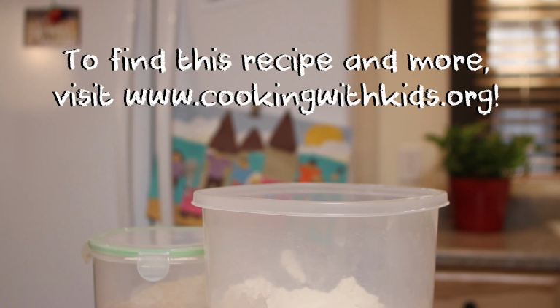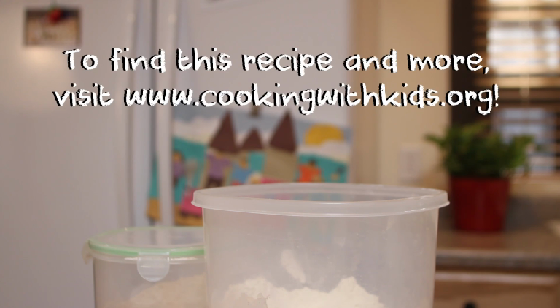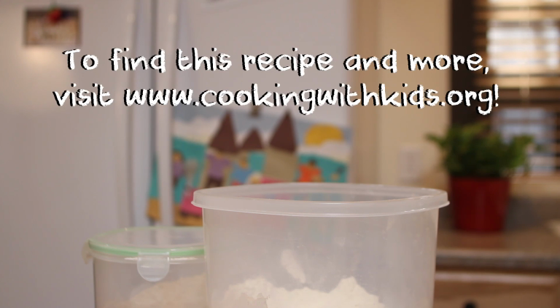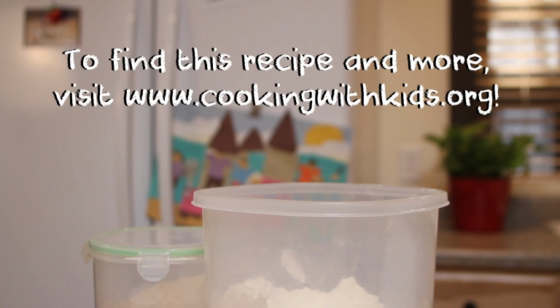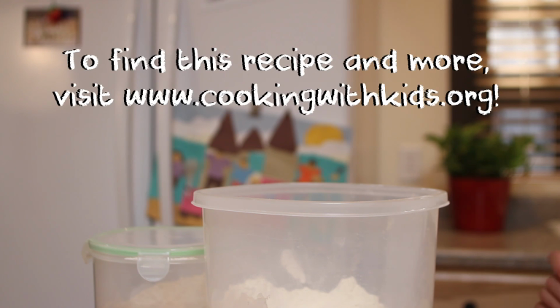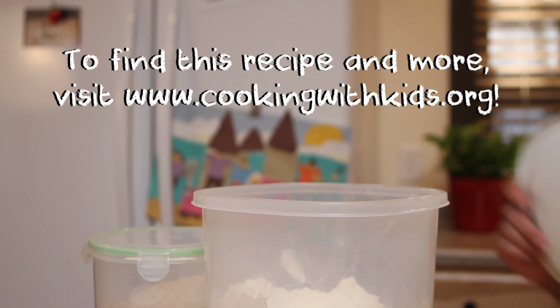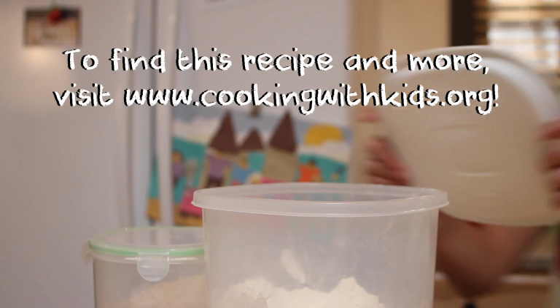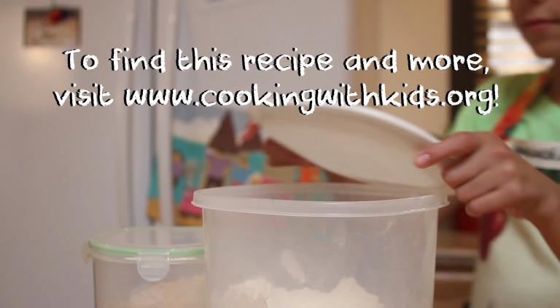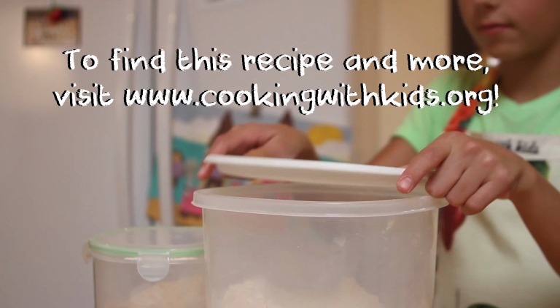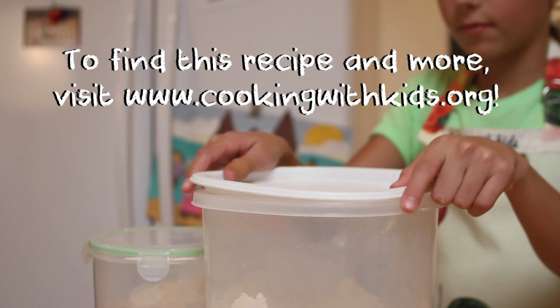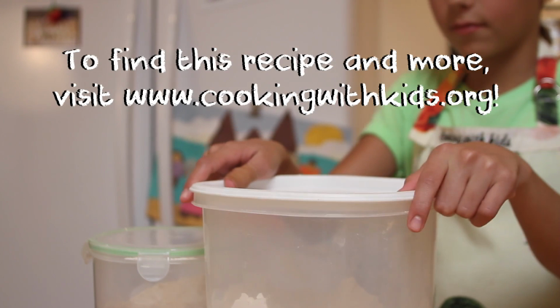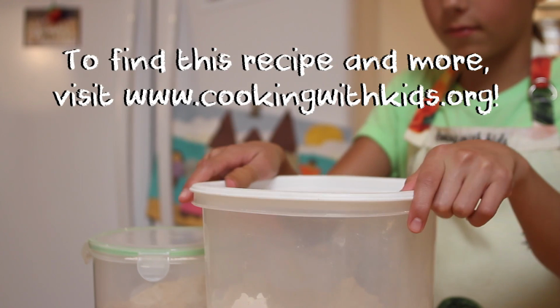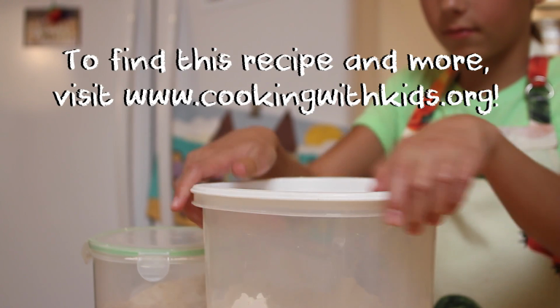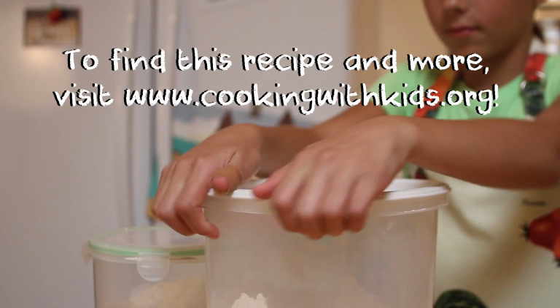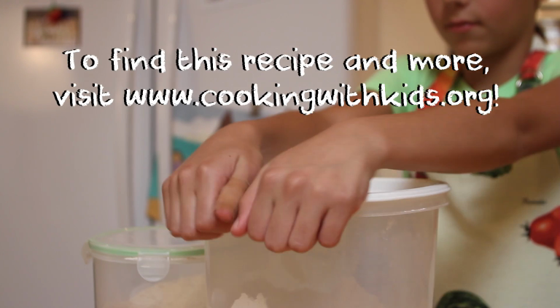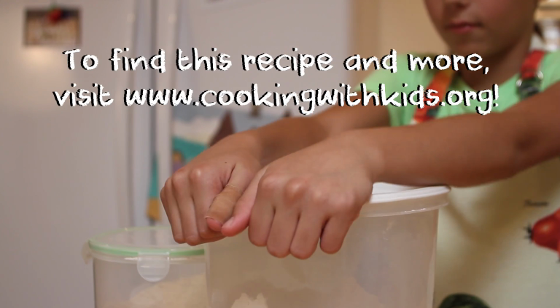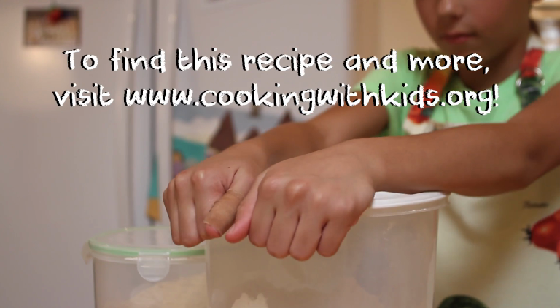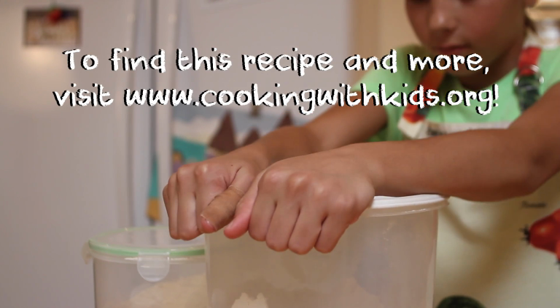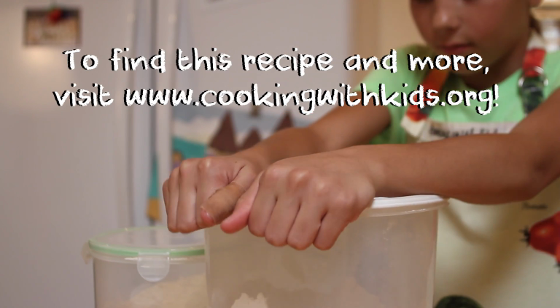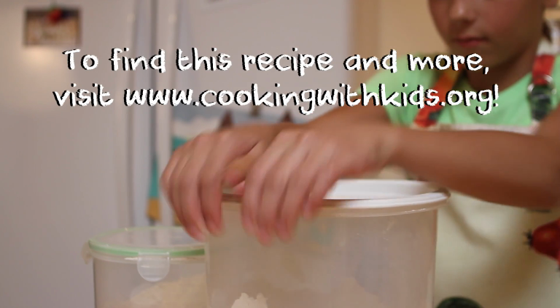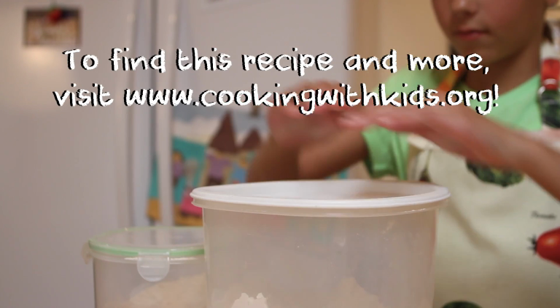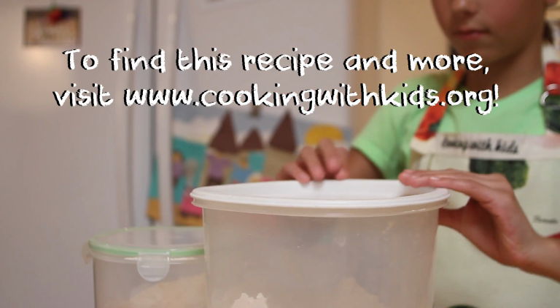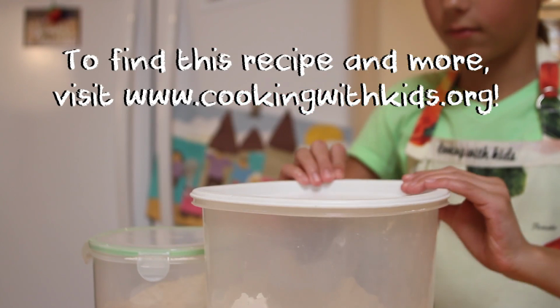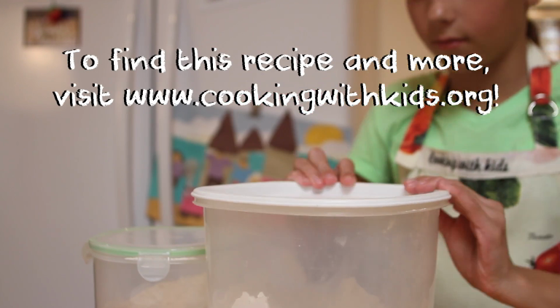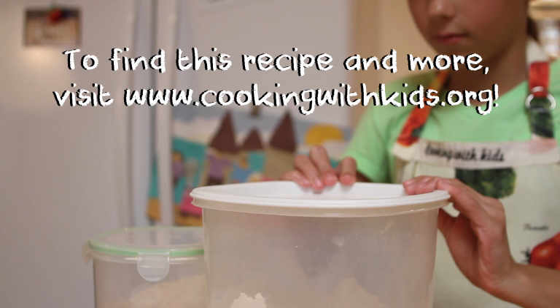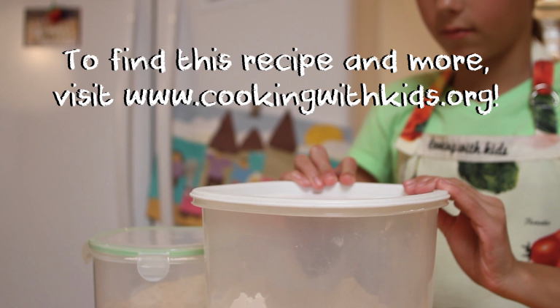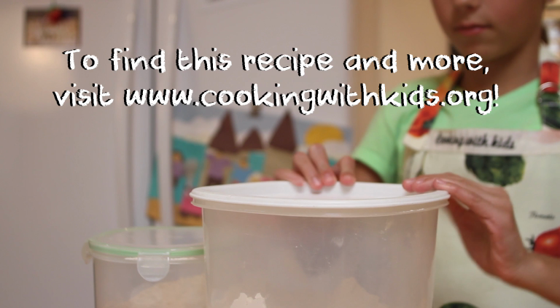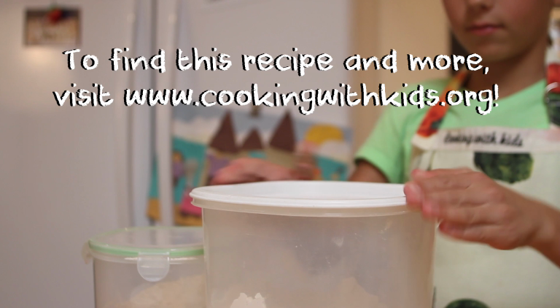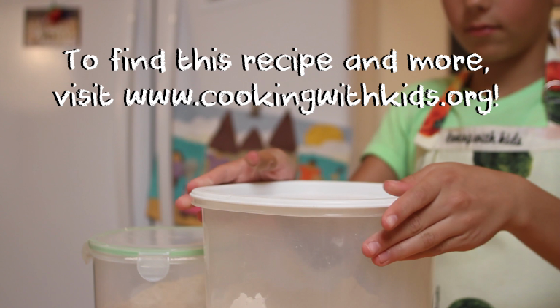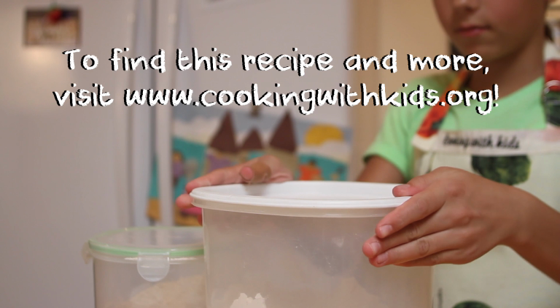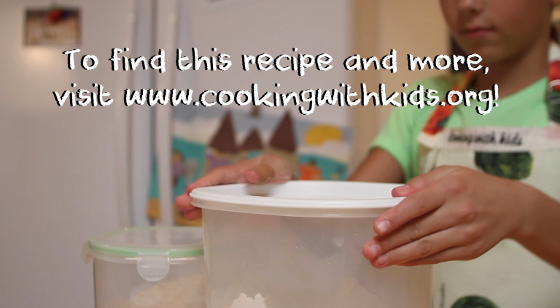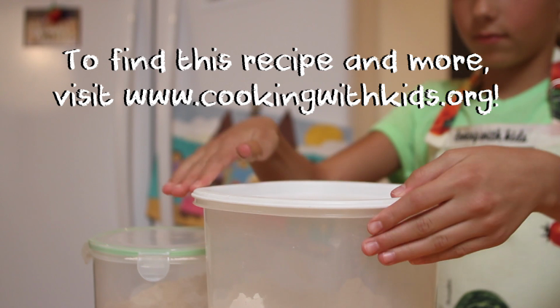To see how these breadsticks turn out, watch our next video about kneading and shaping dough.